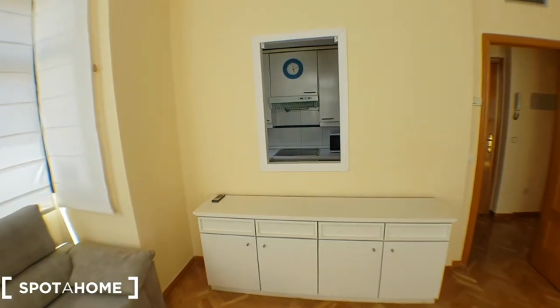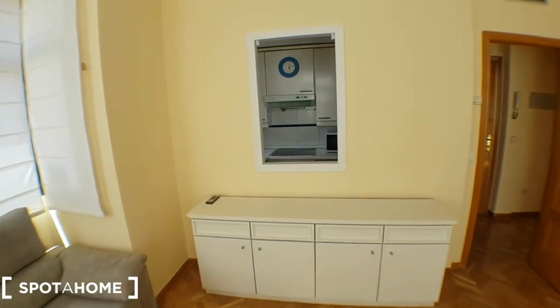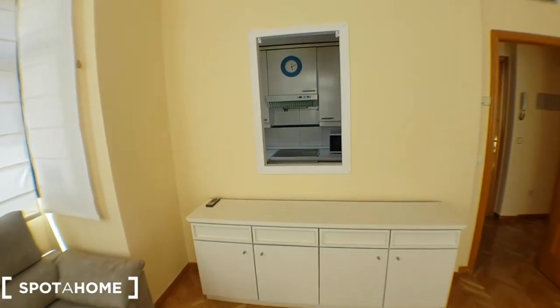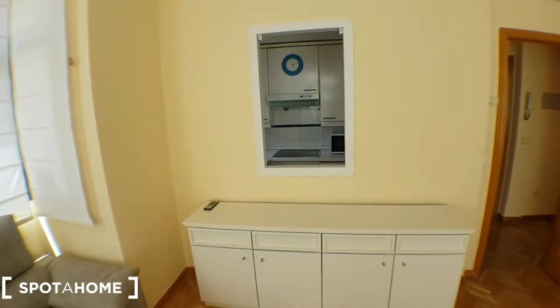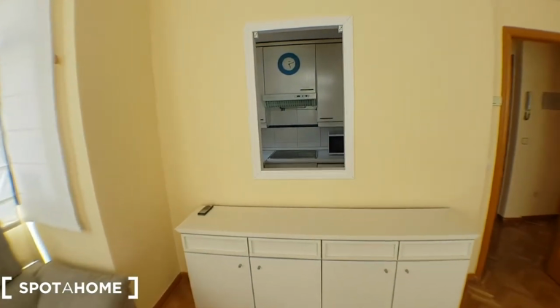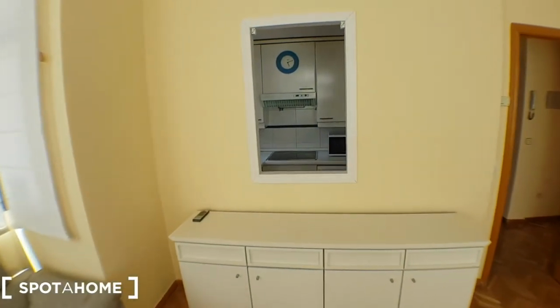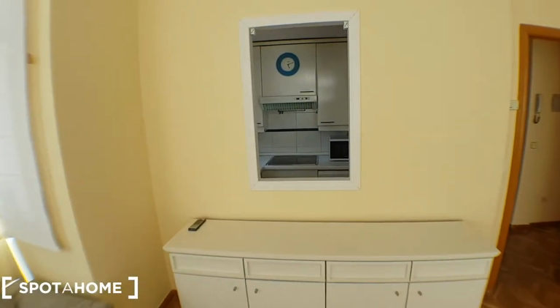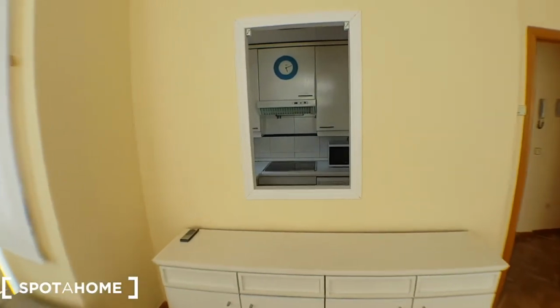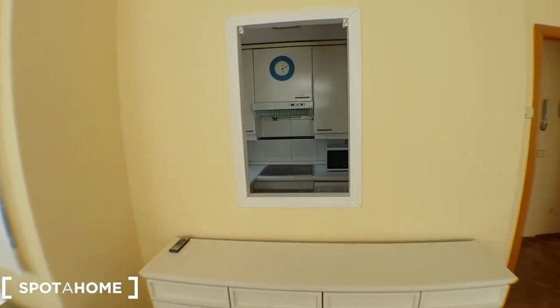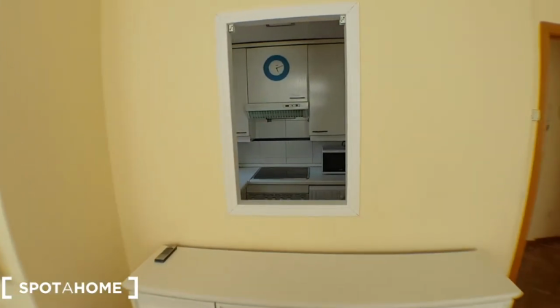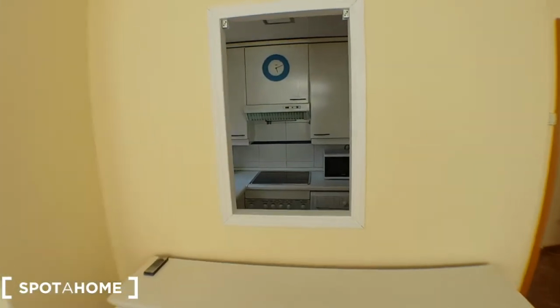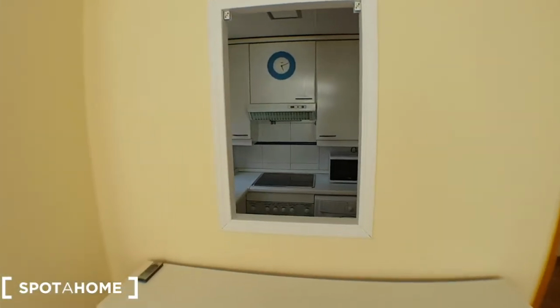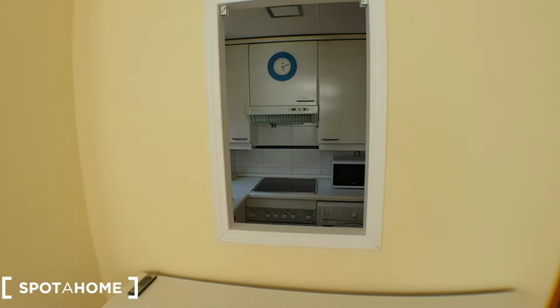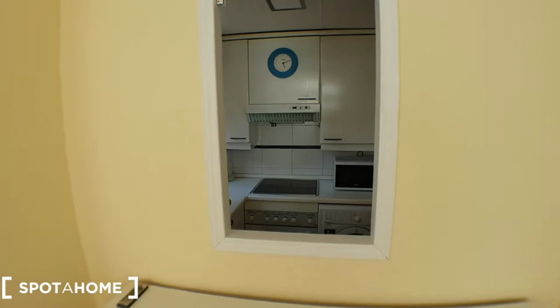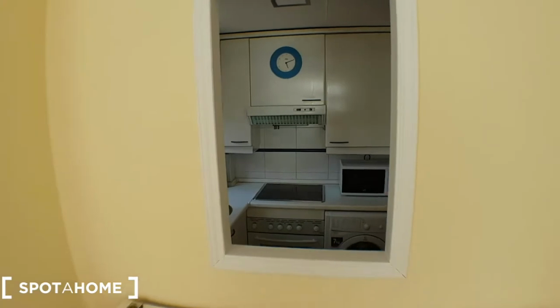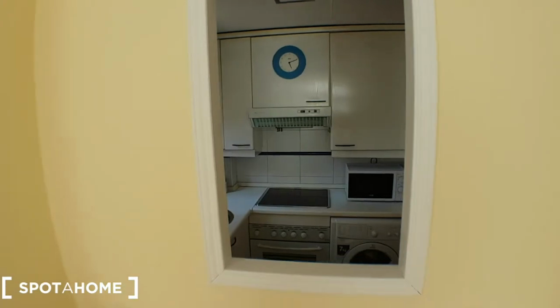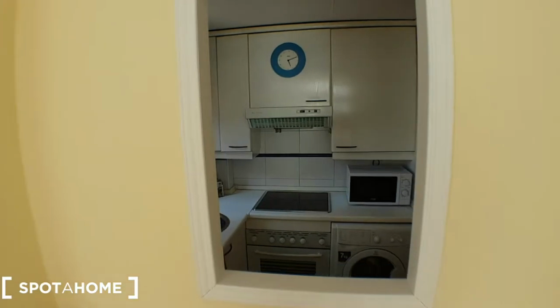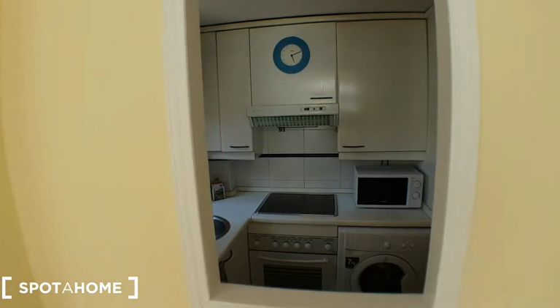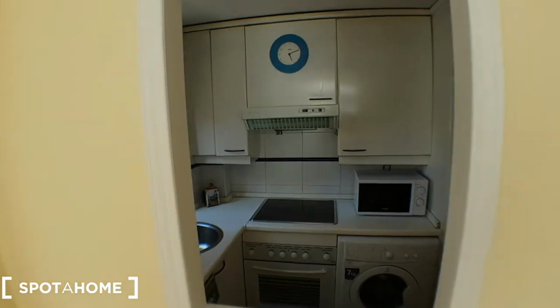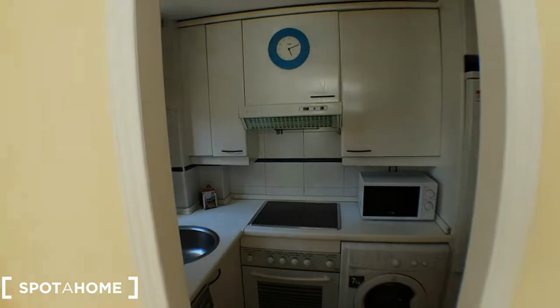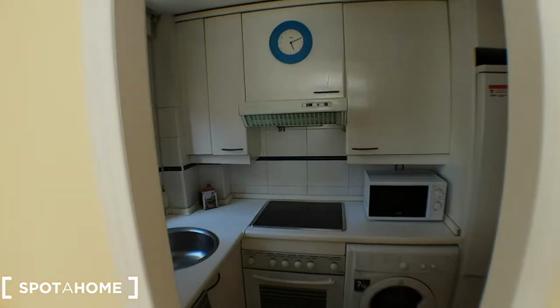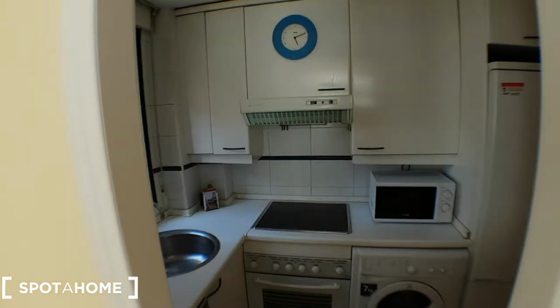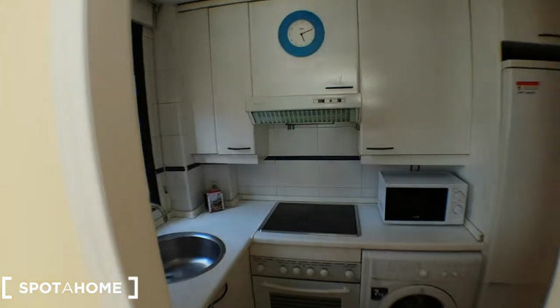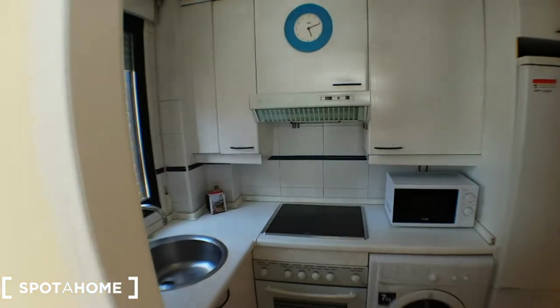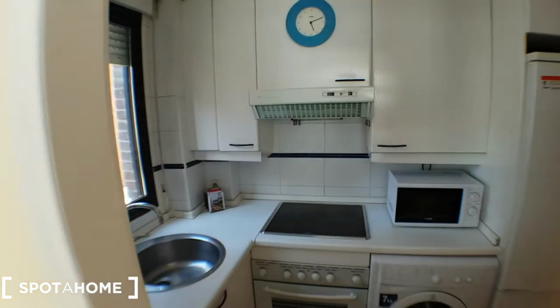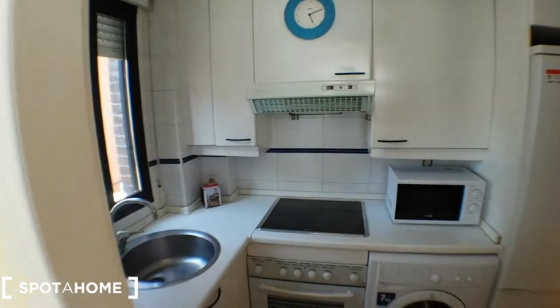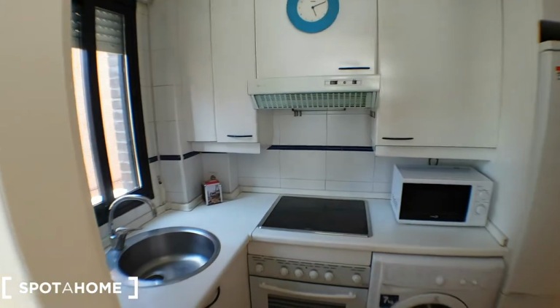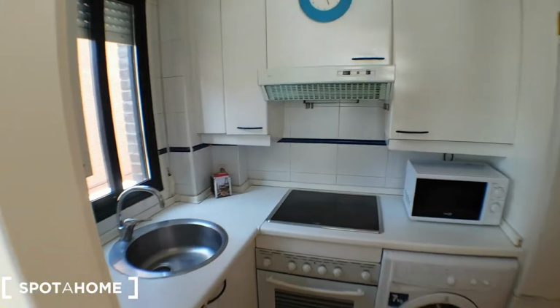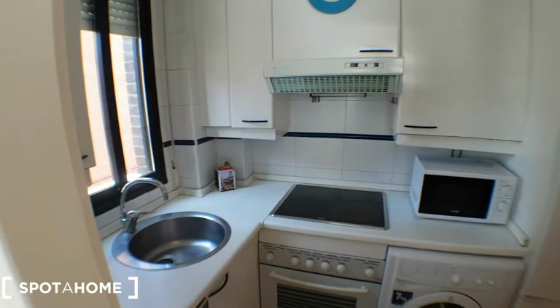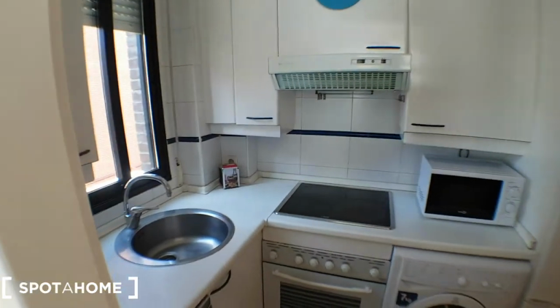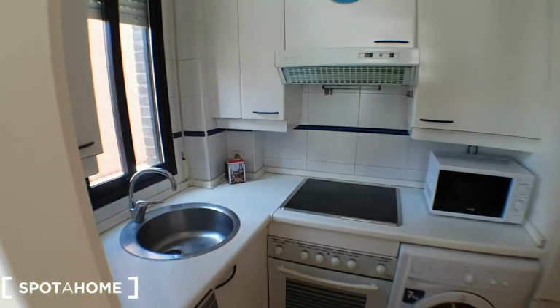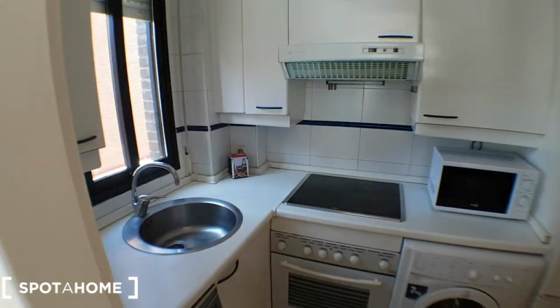It's really cool, and you have a tiny window that connects the living room to the kitchen.